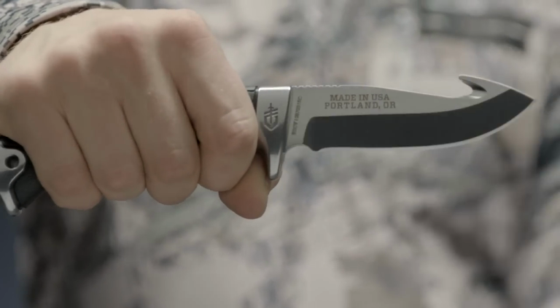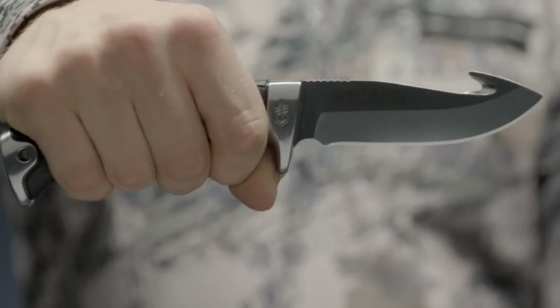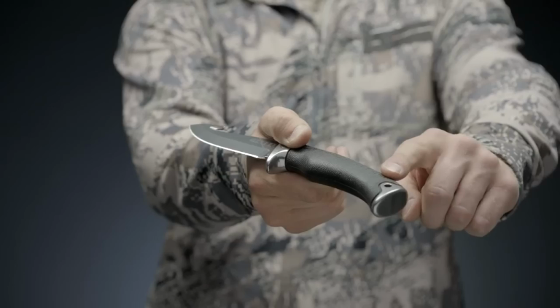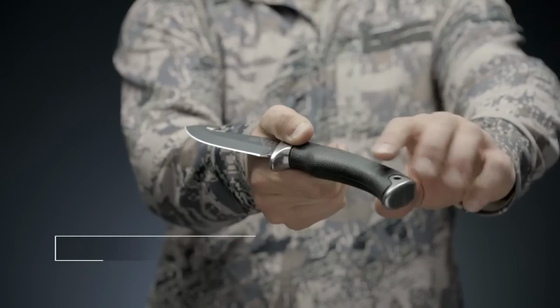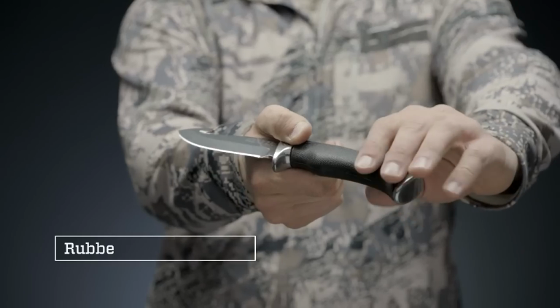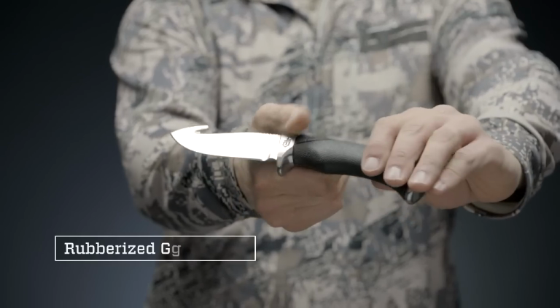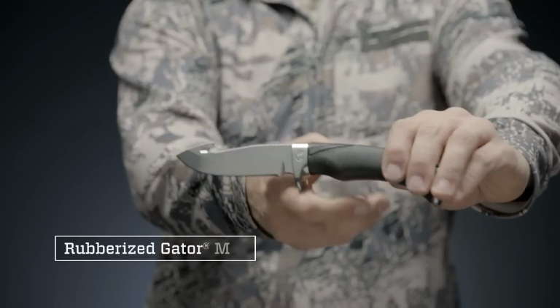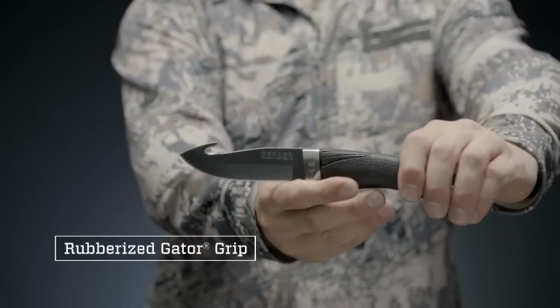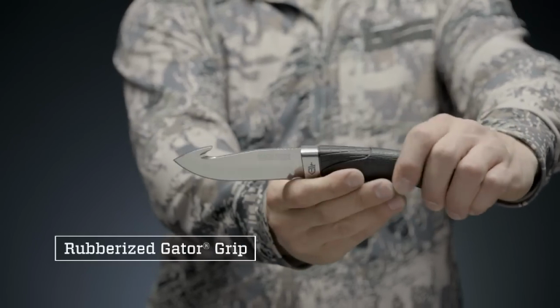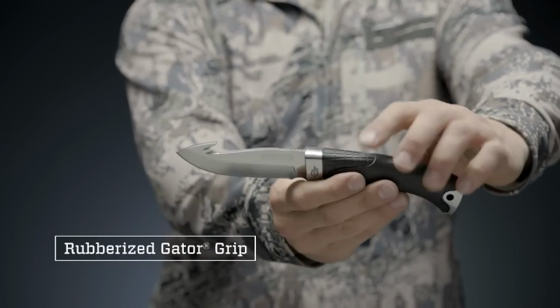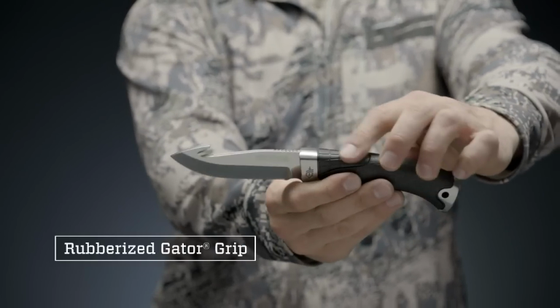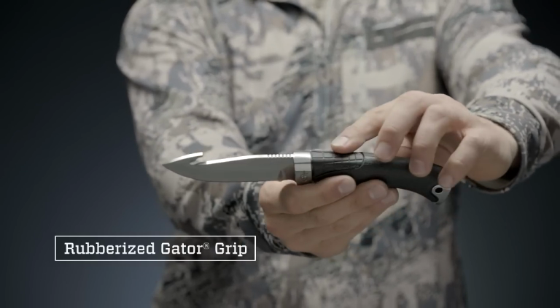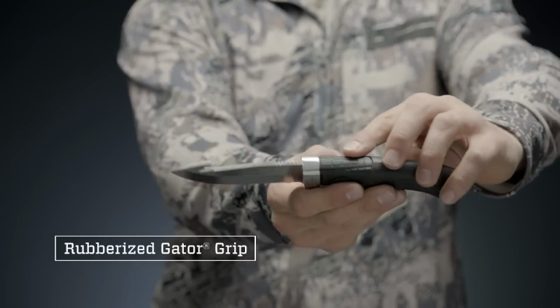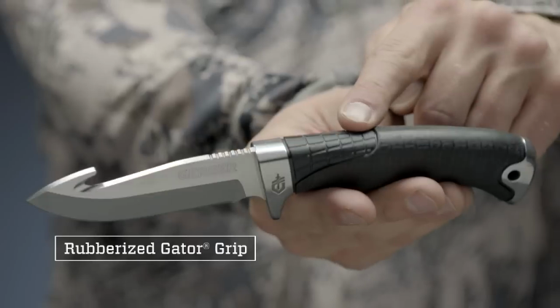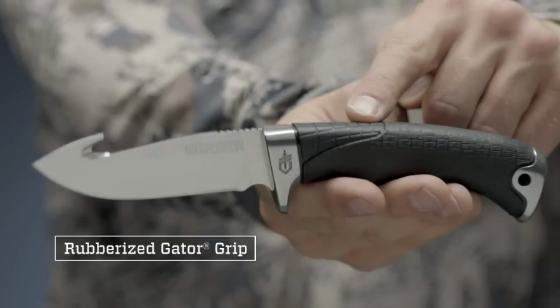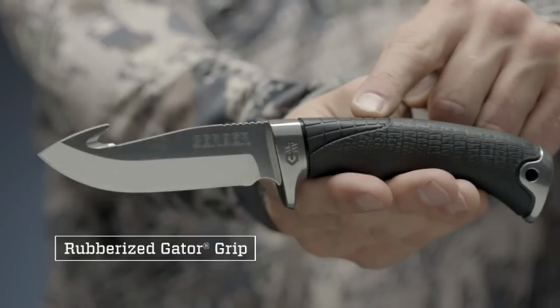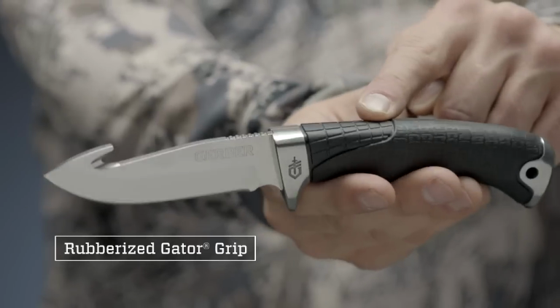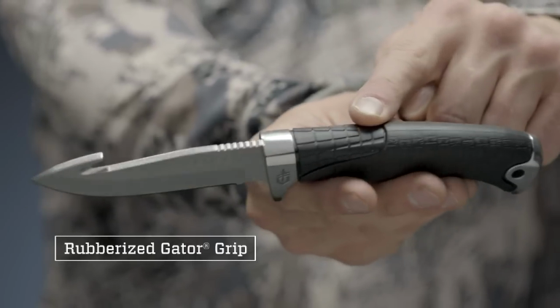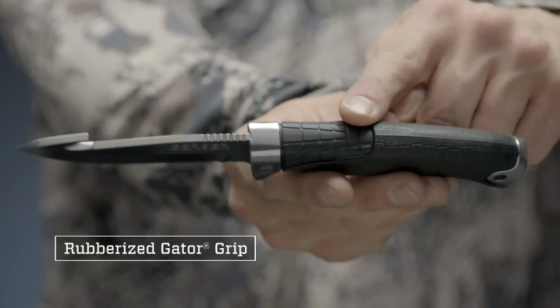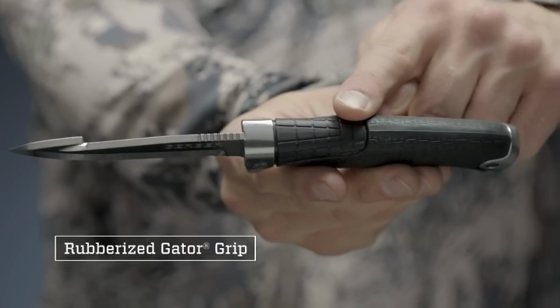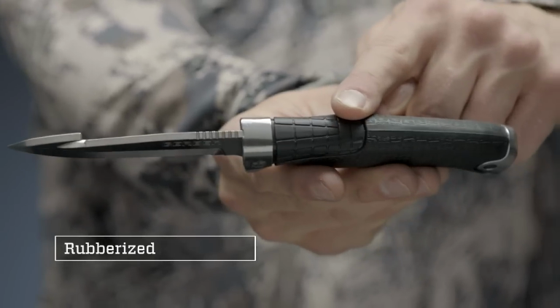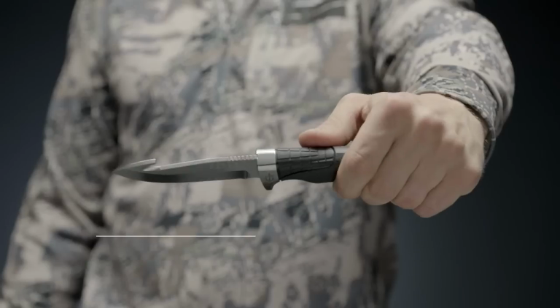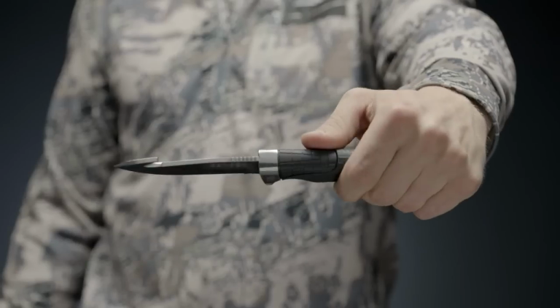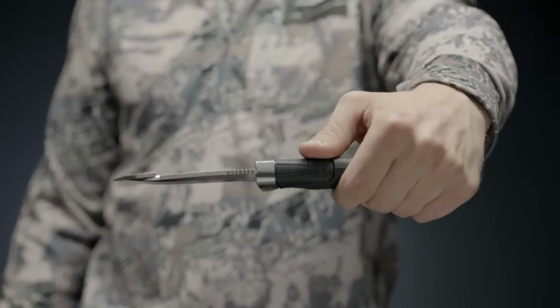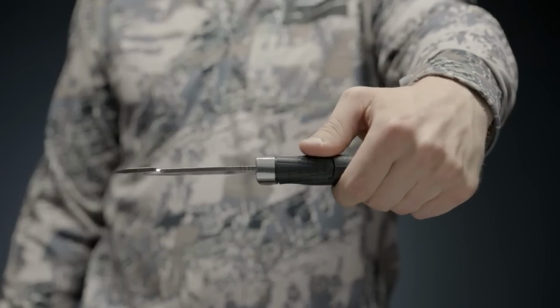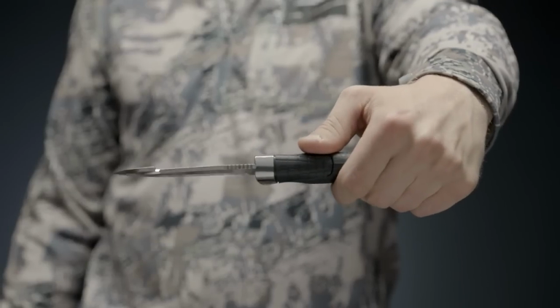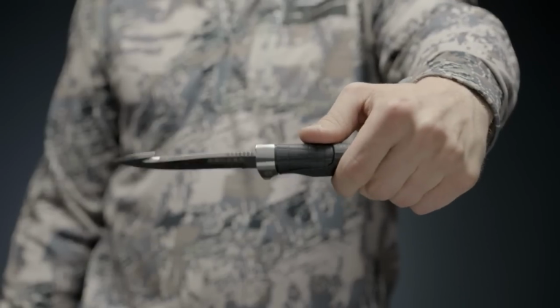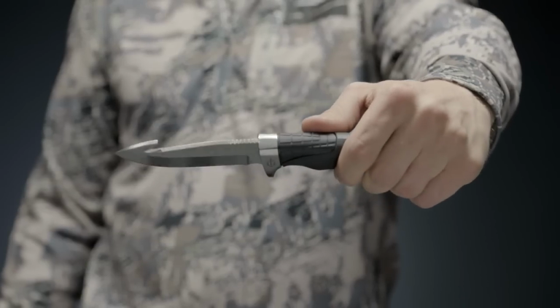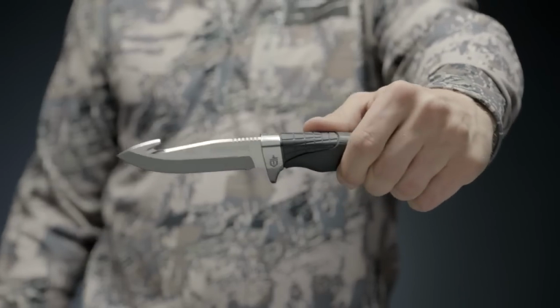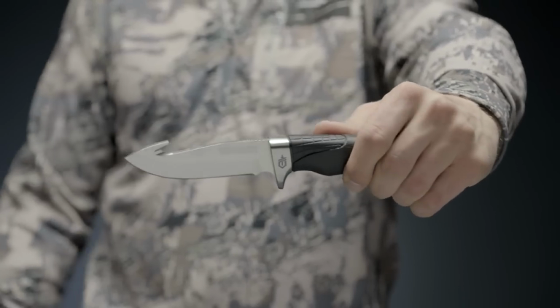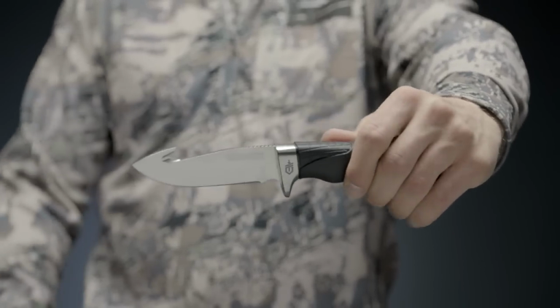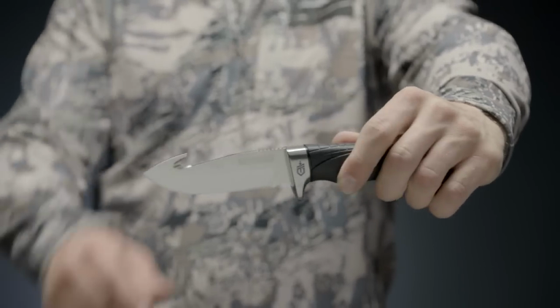The rubberized Gator texture ensures consistent grip in any condition. The balanced handle allows for precision cutting.